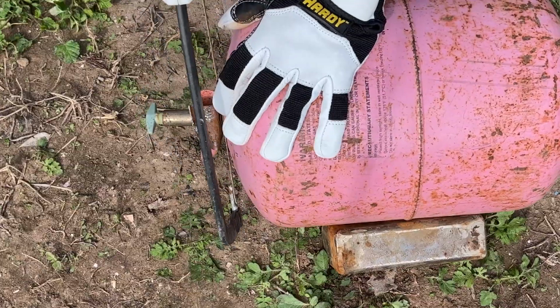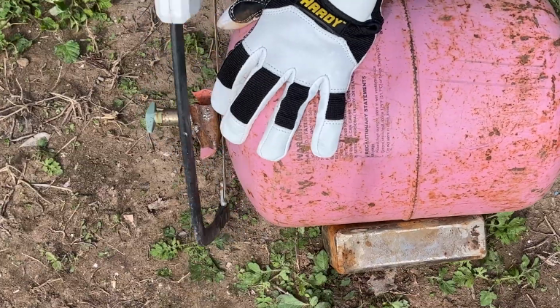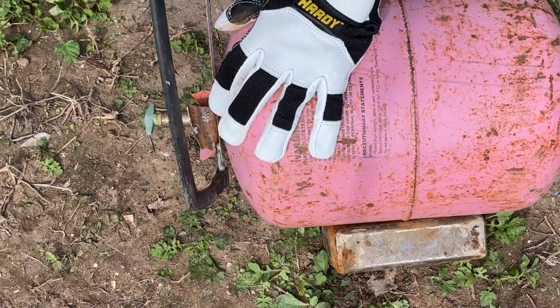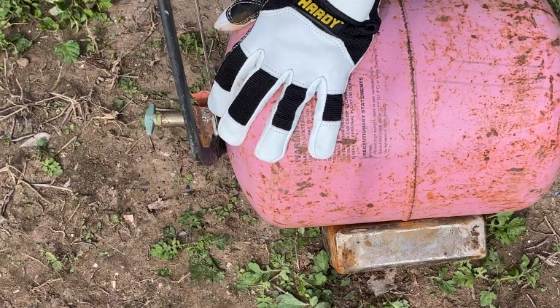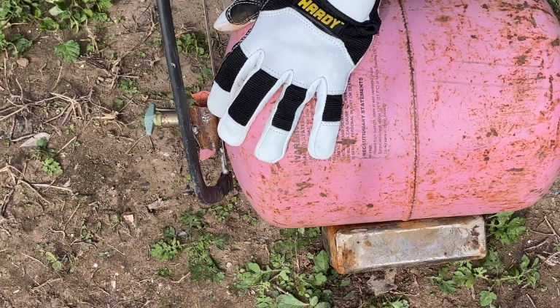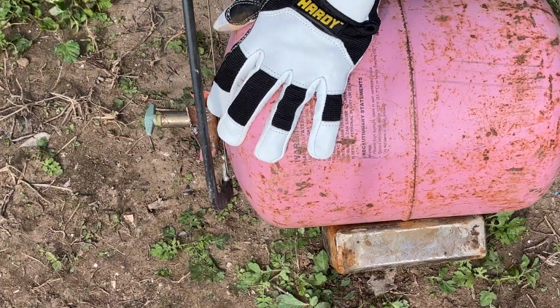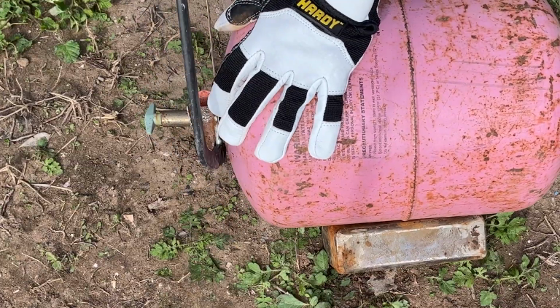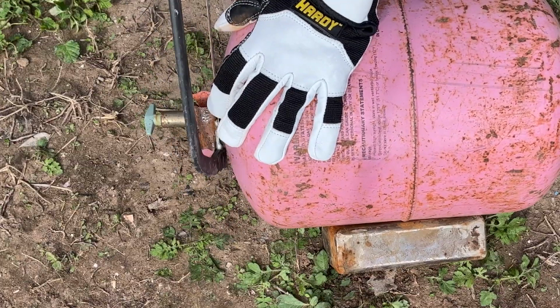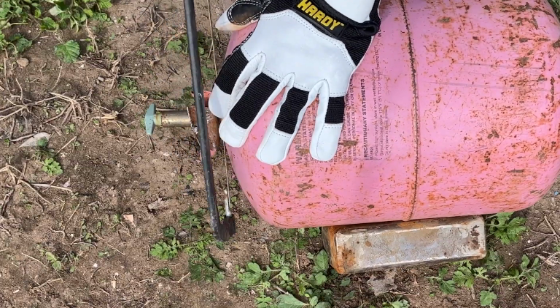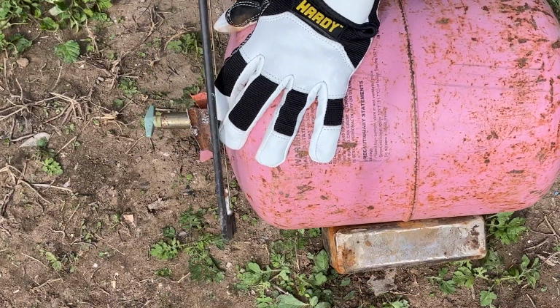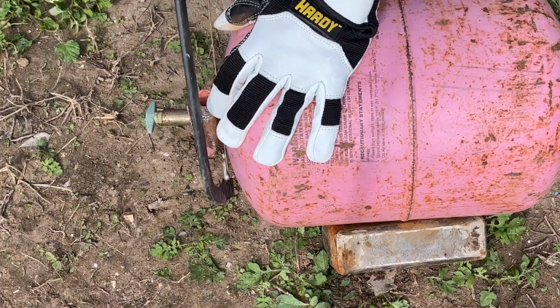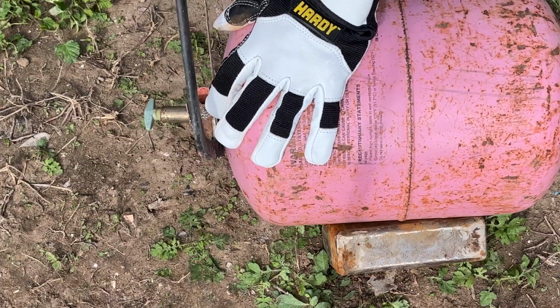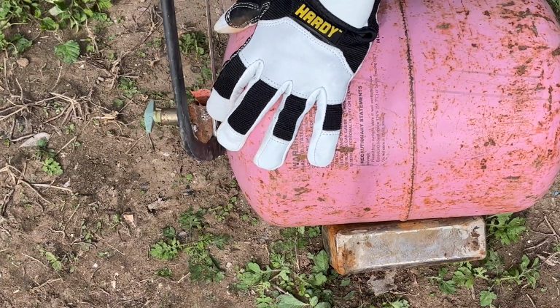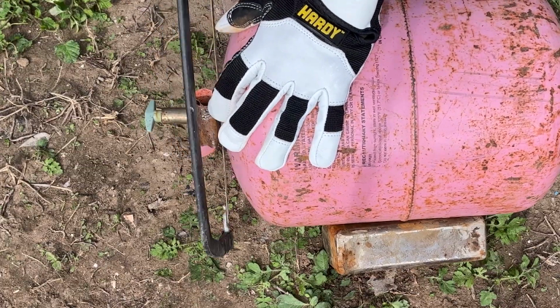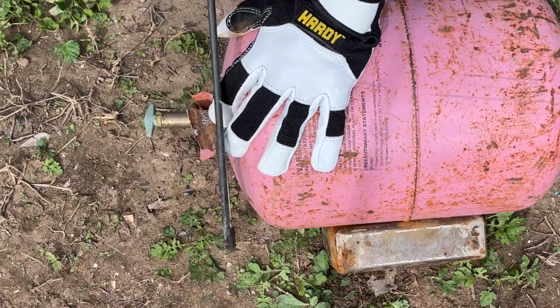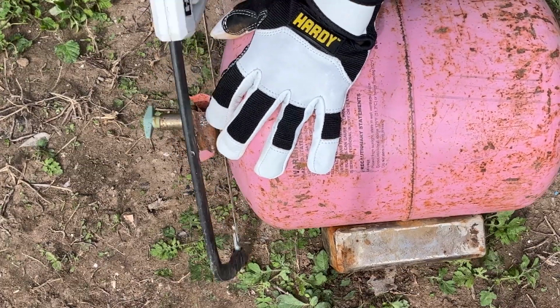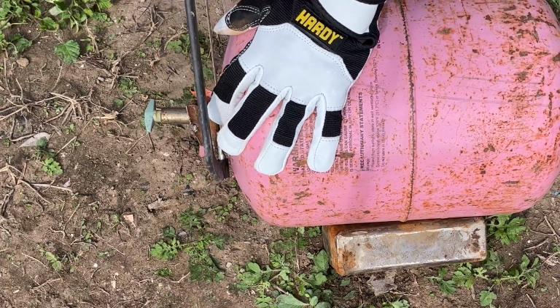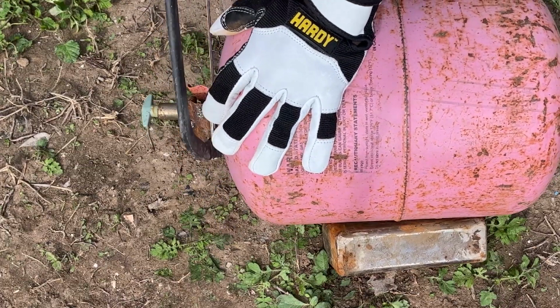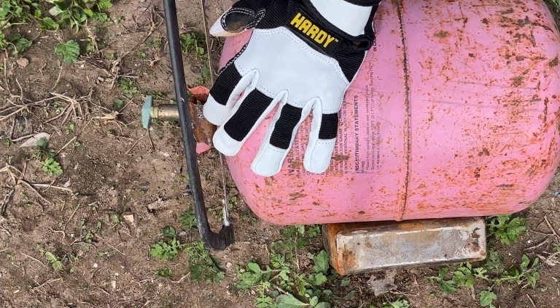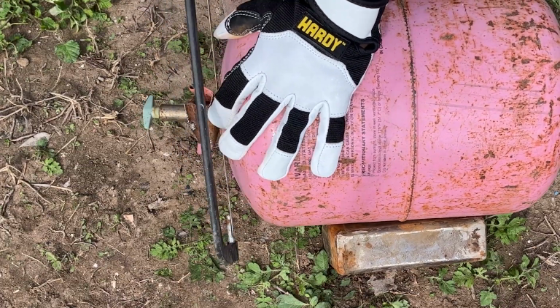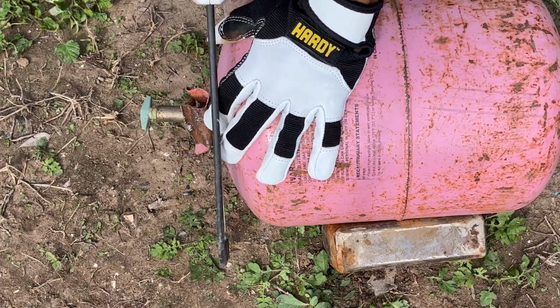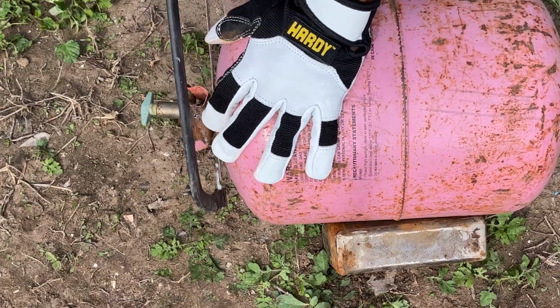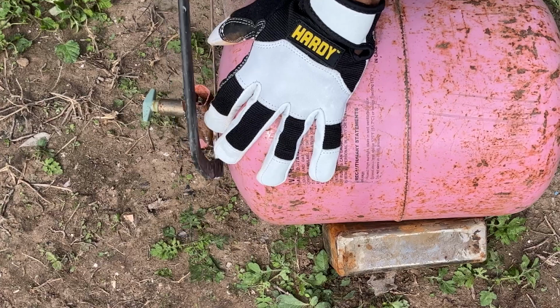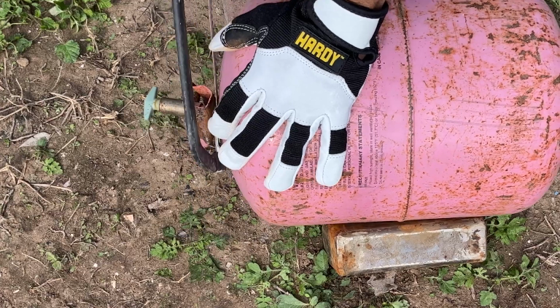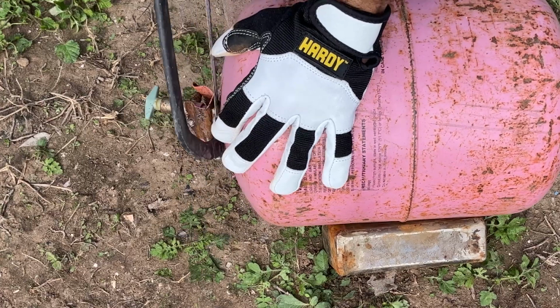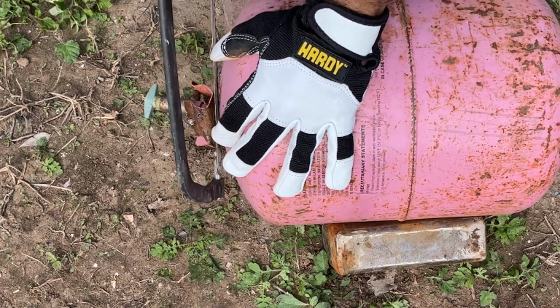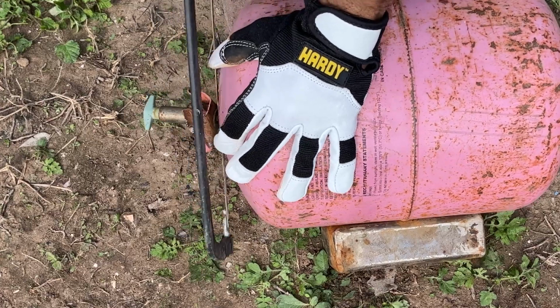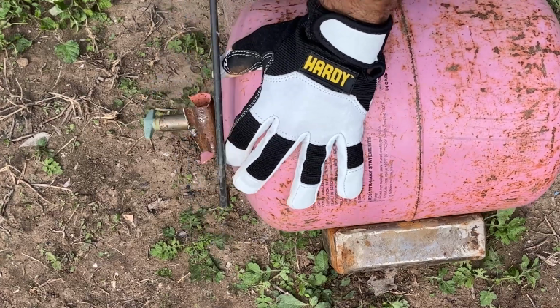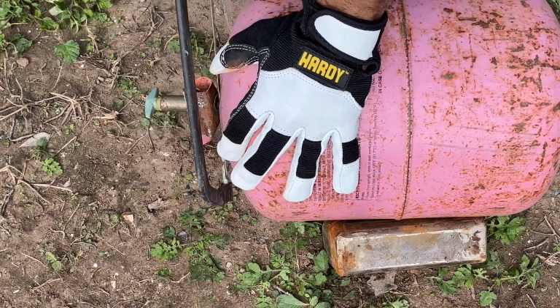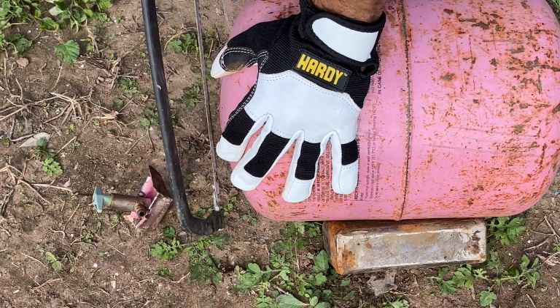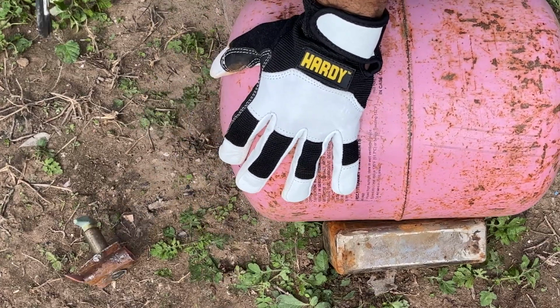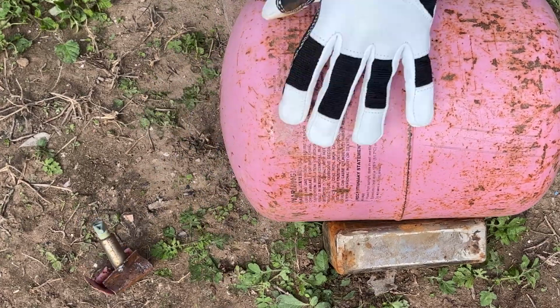Next, cut off the valve from the tank. You can dispose of this as we will not be needing it for this project.